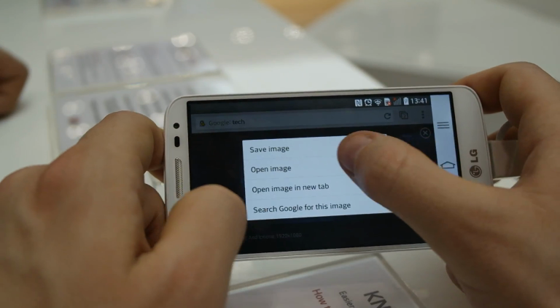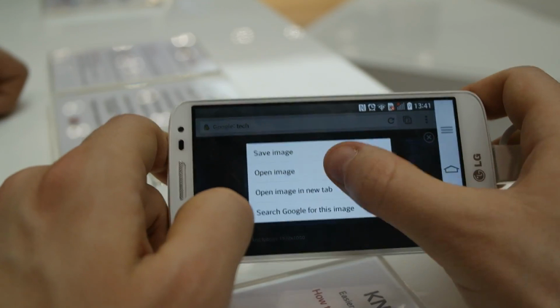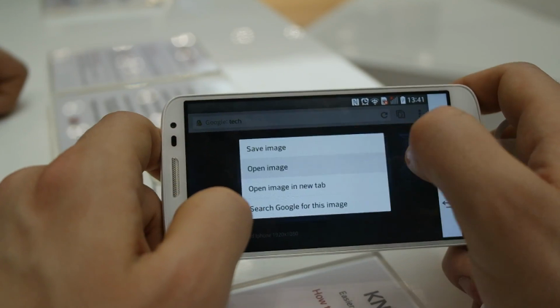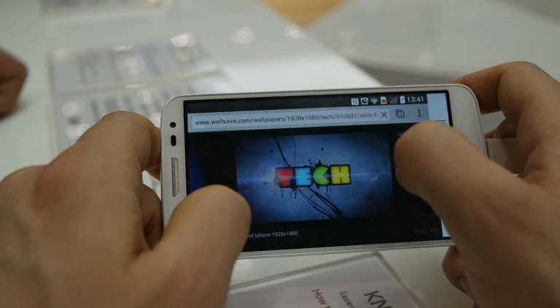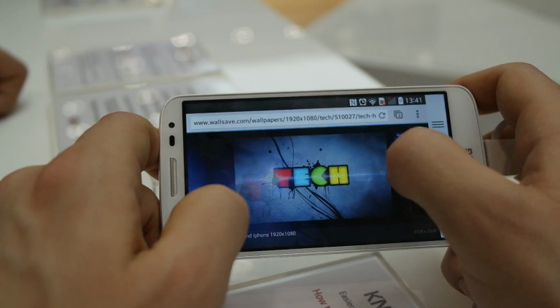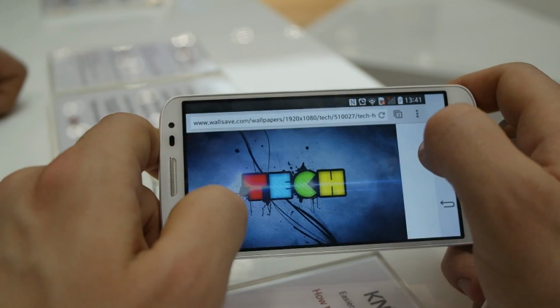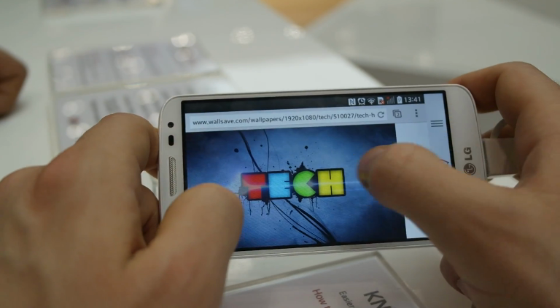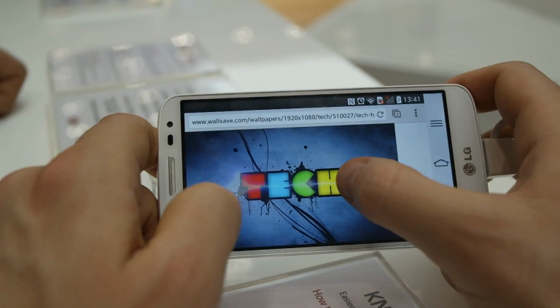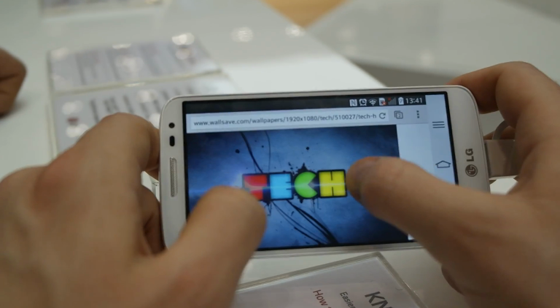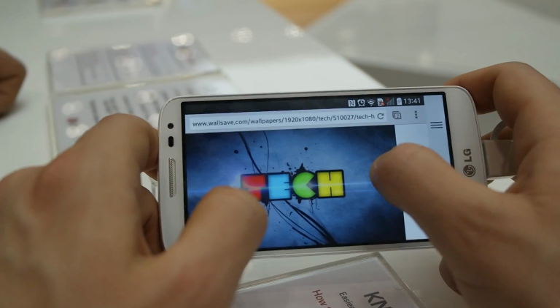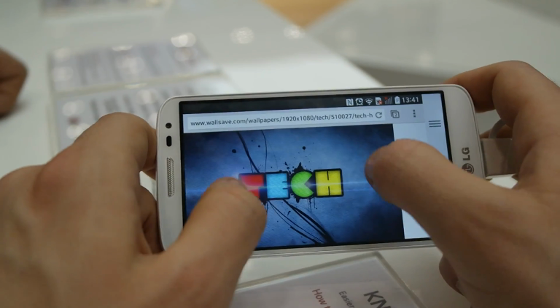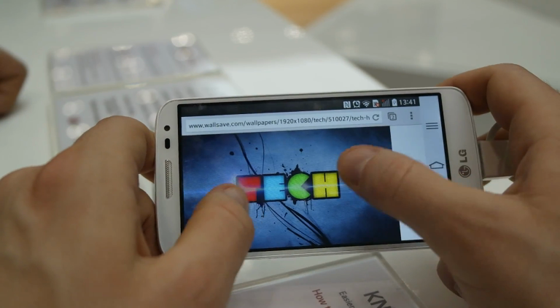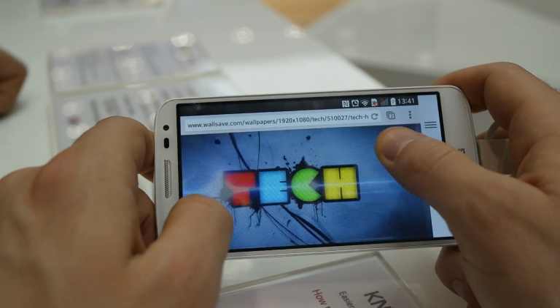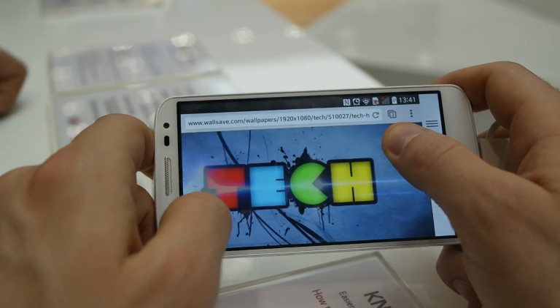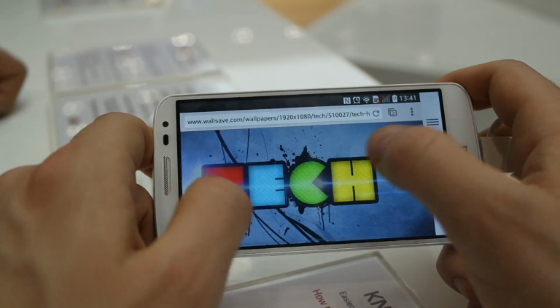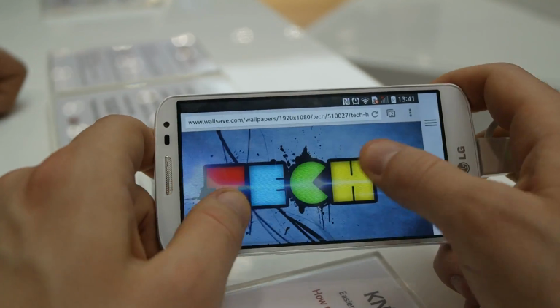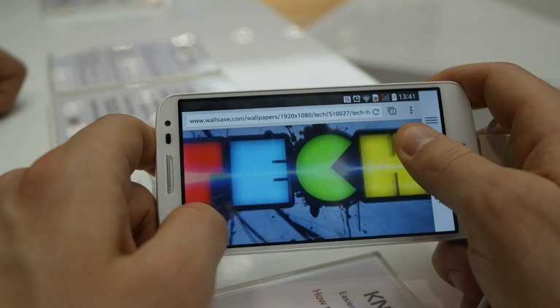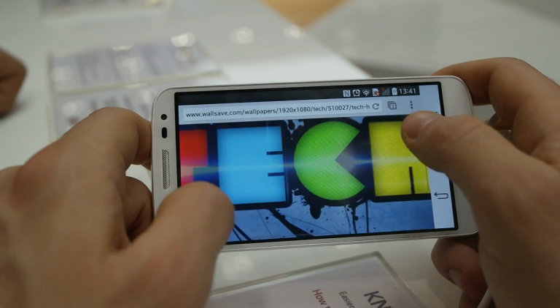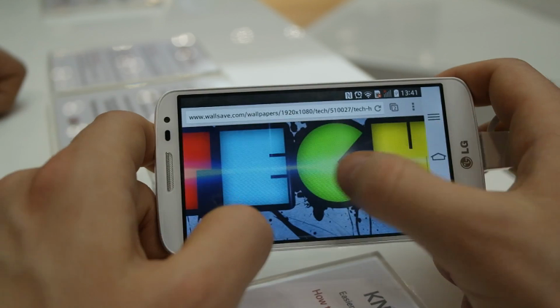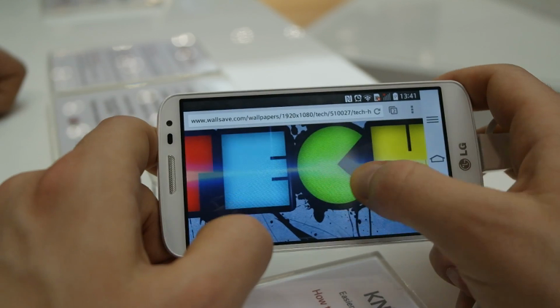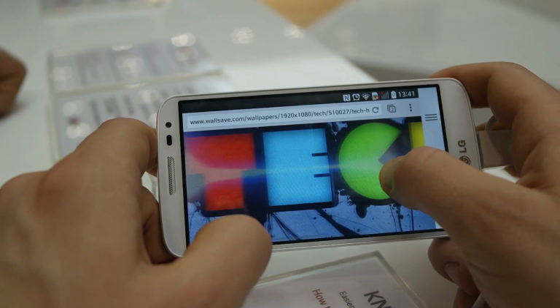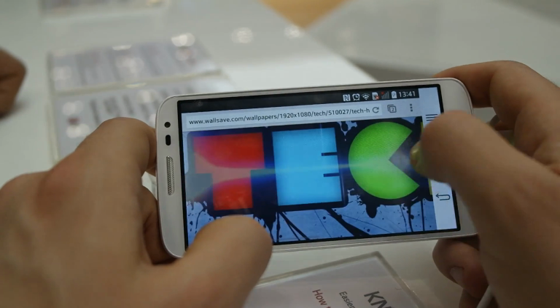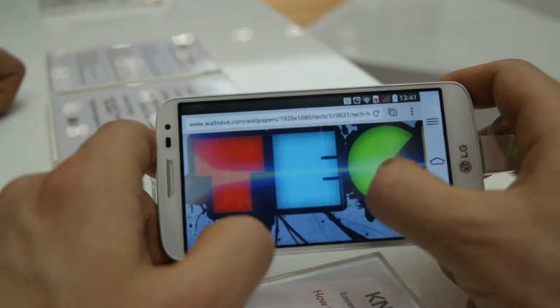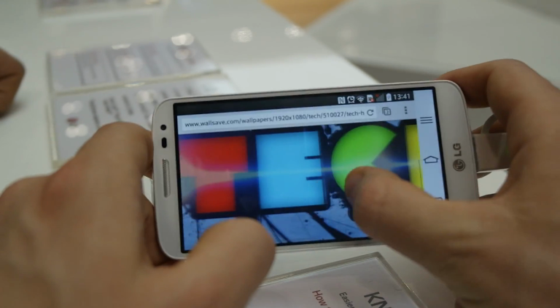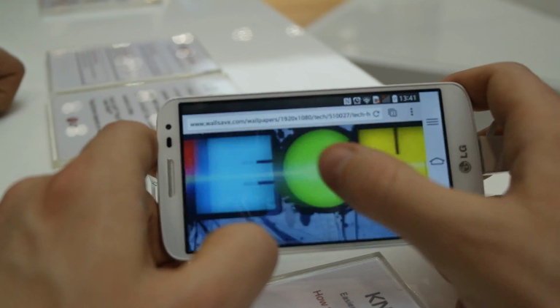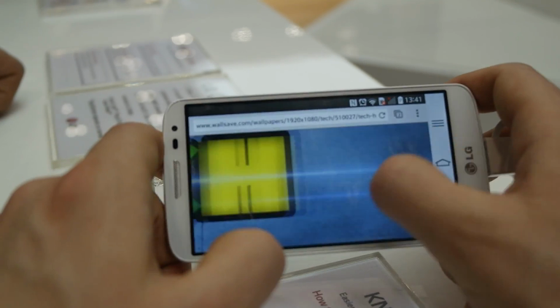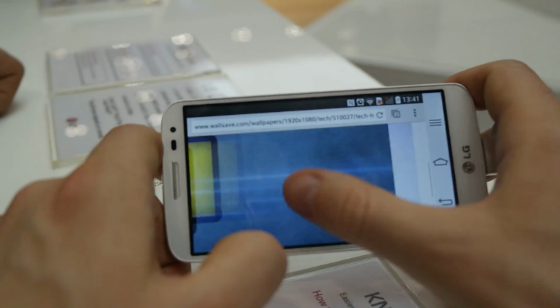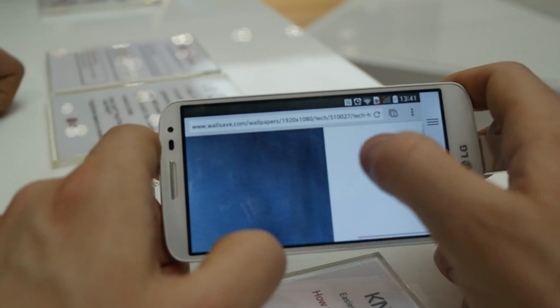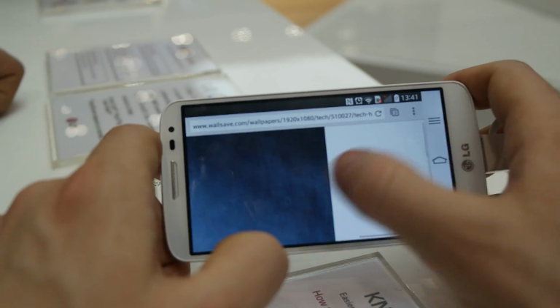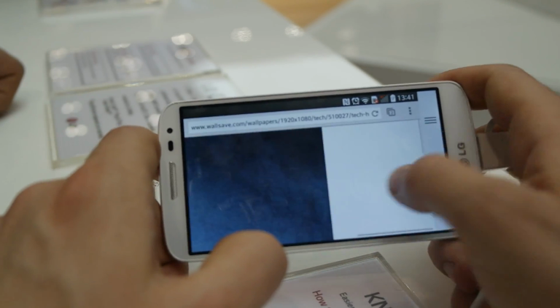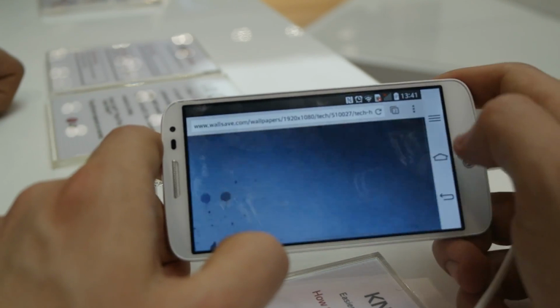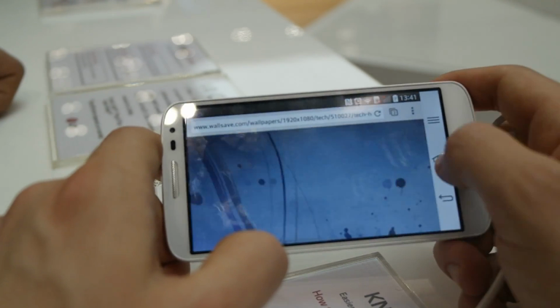I'll open the image and try to zoom in. The colors are good, I think.